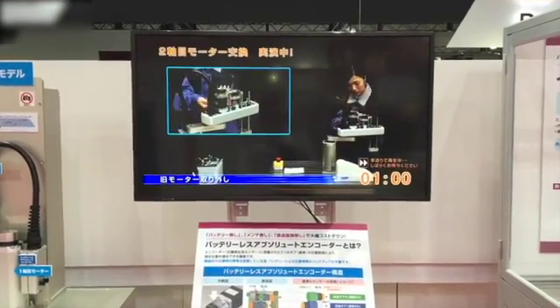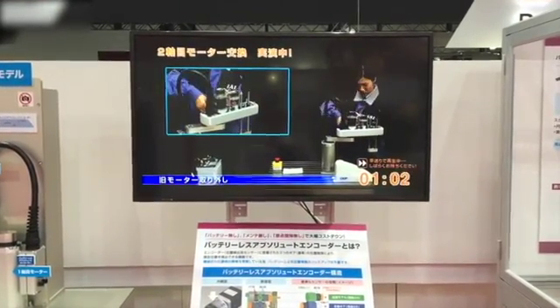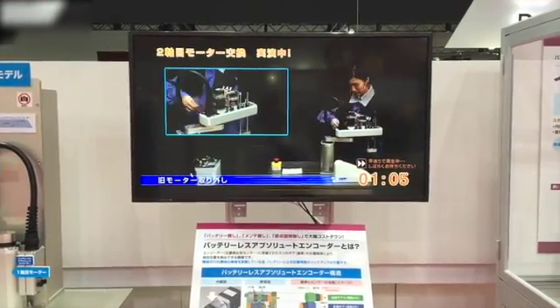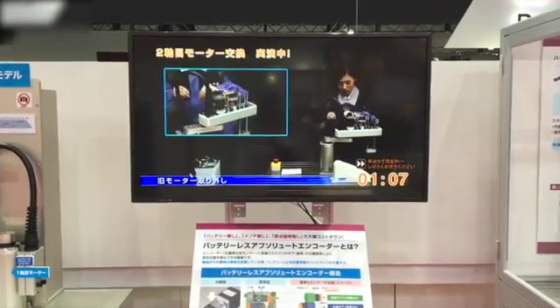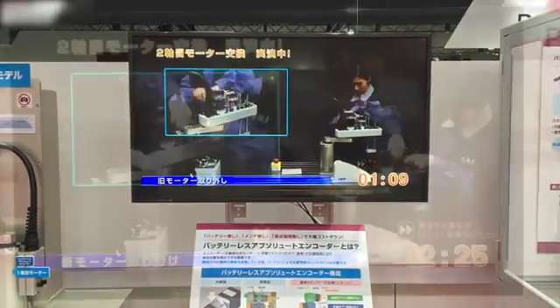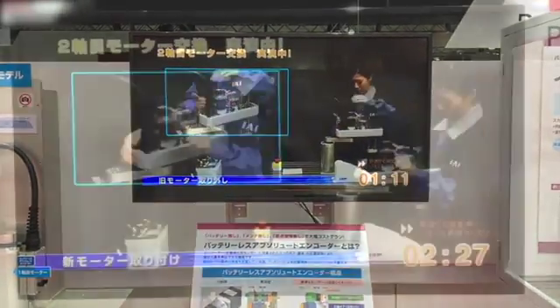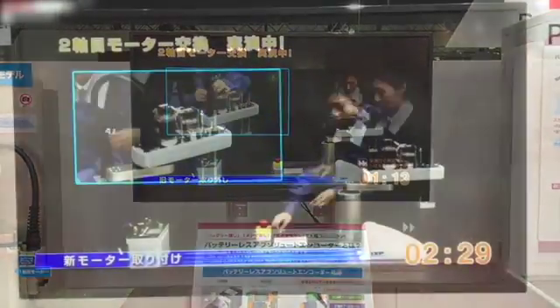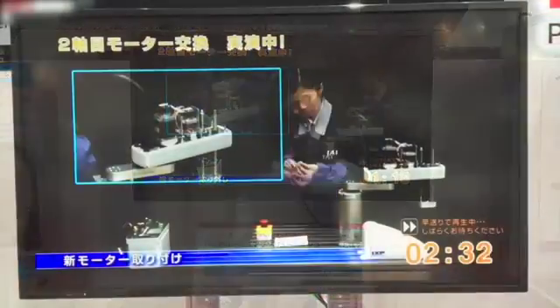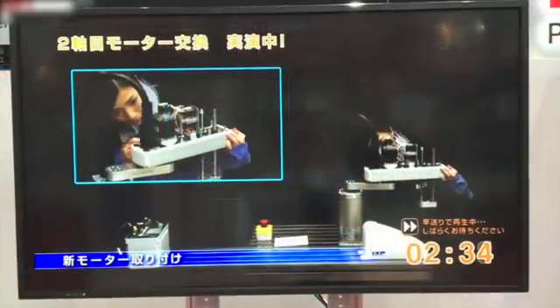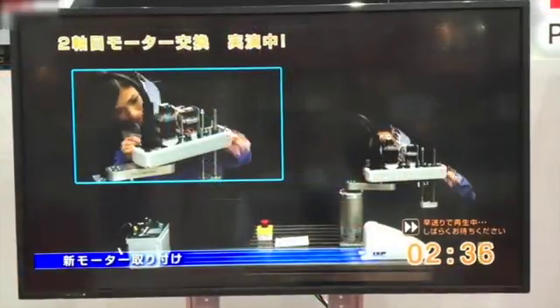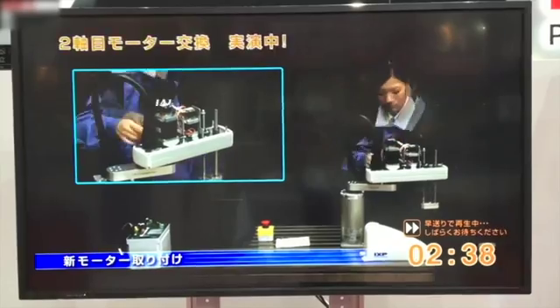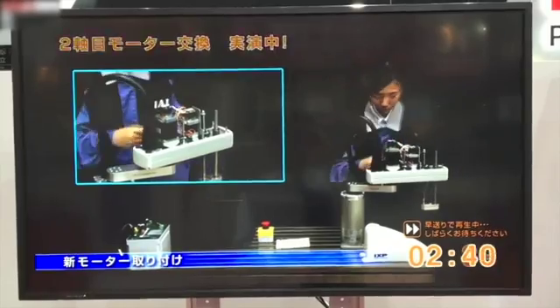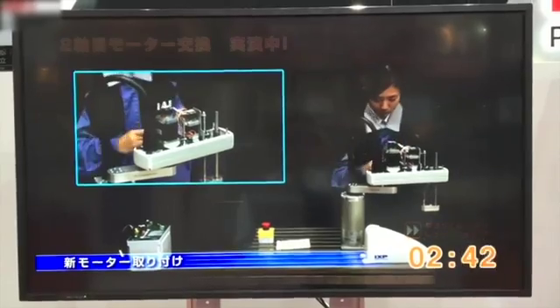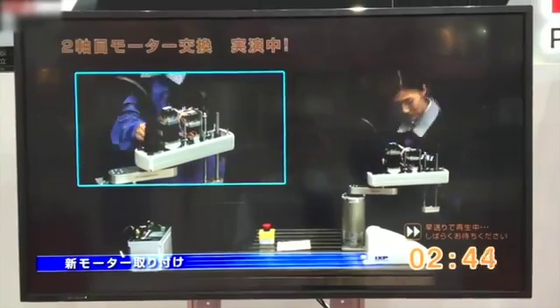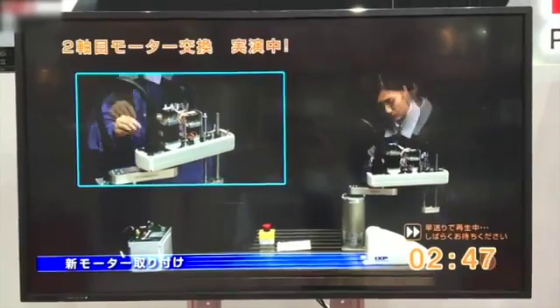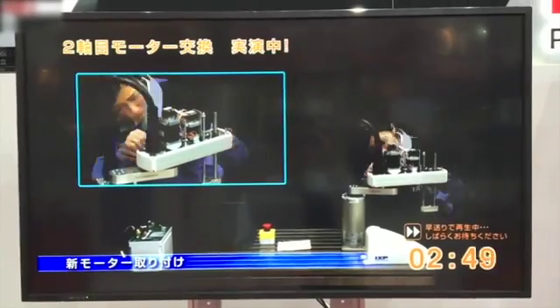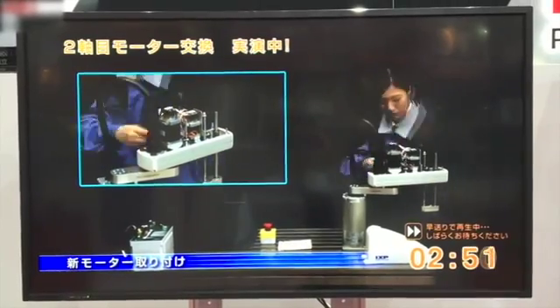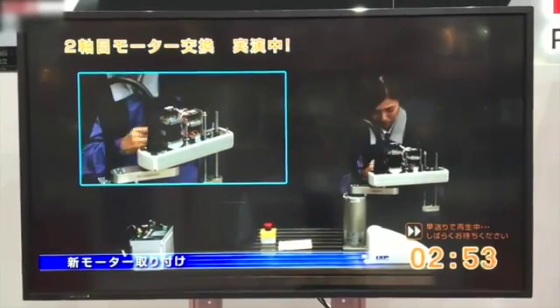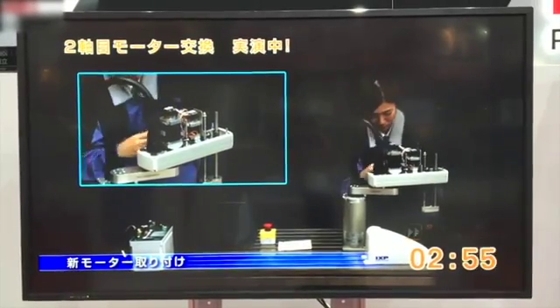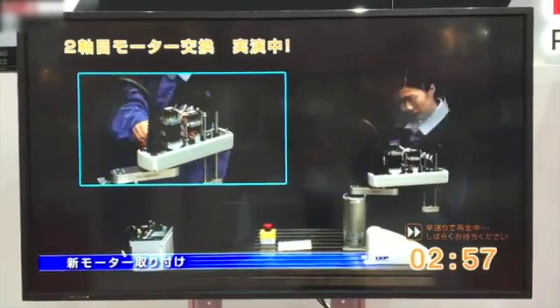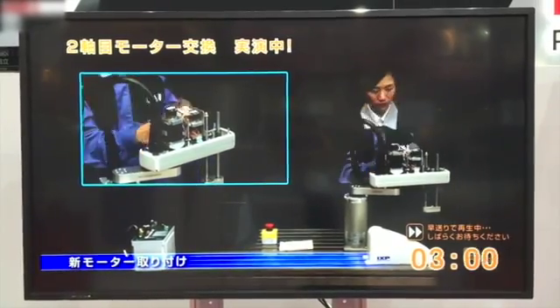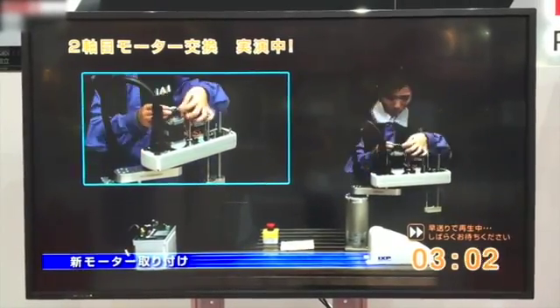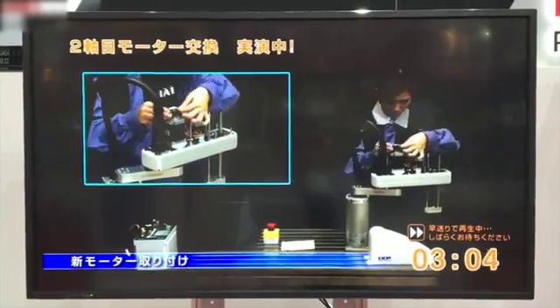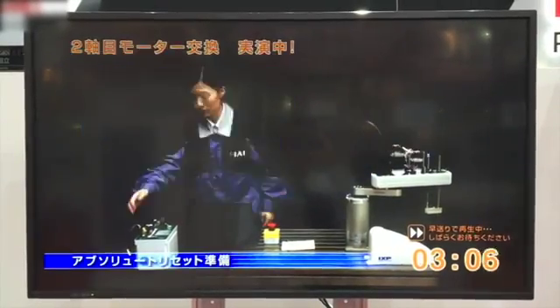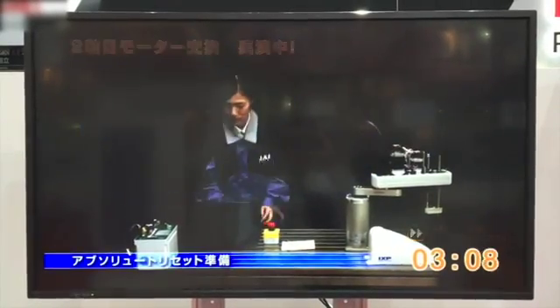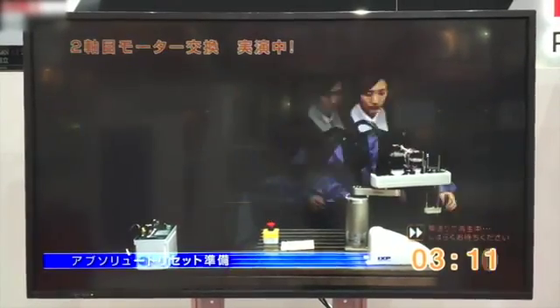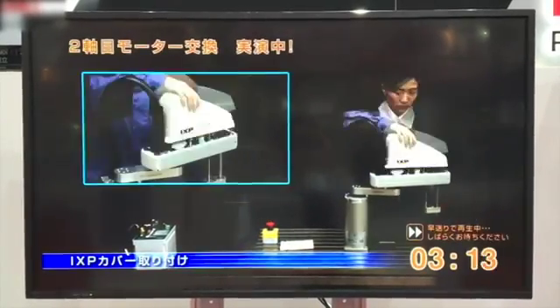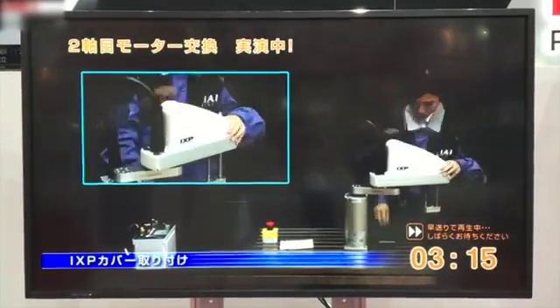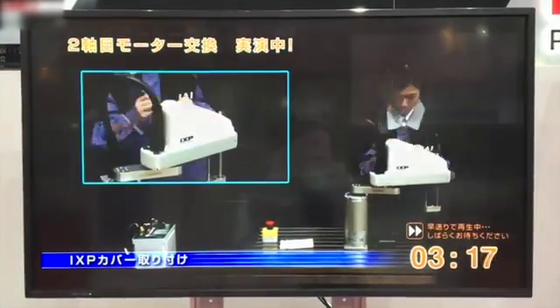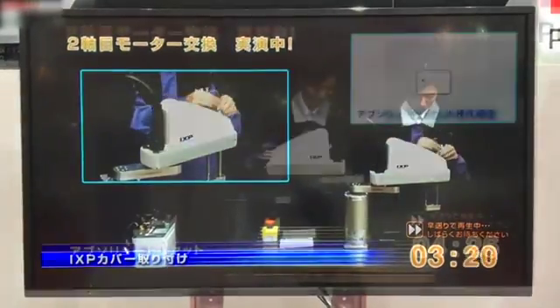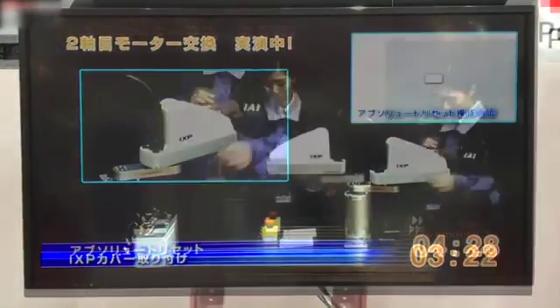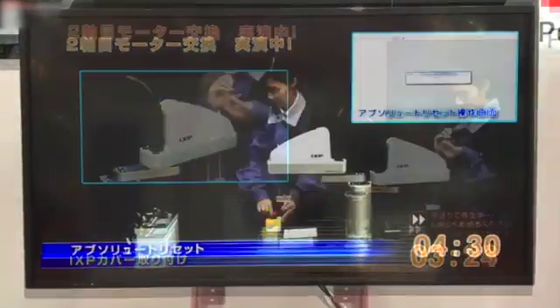This video is demonstrating that you can change a motor in the field in less than 5 minutes due to its modular design.